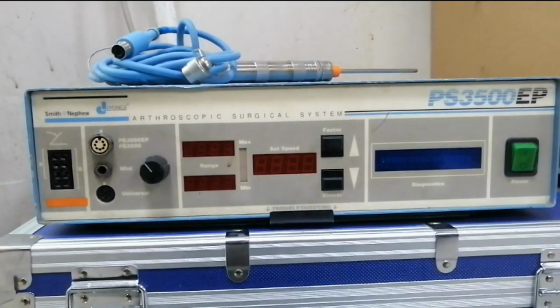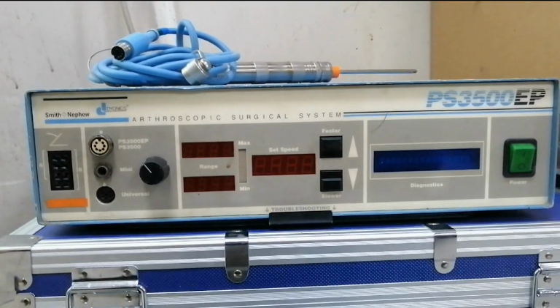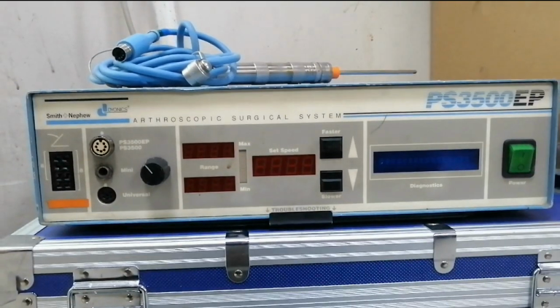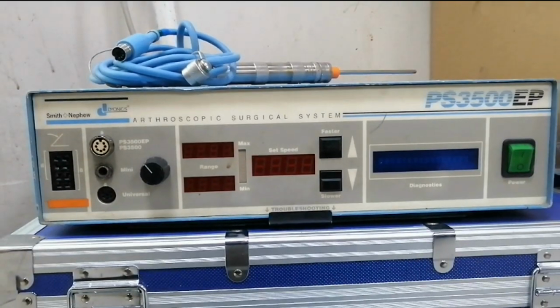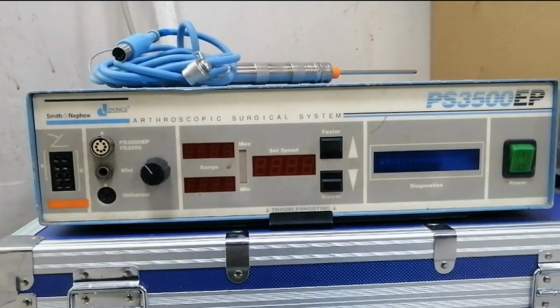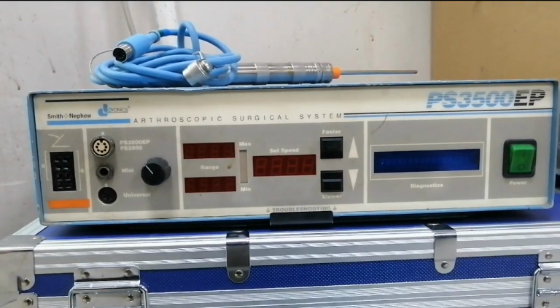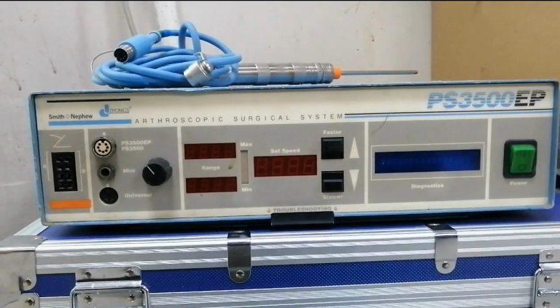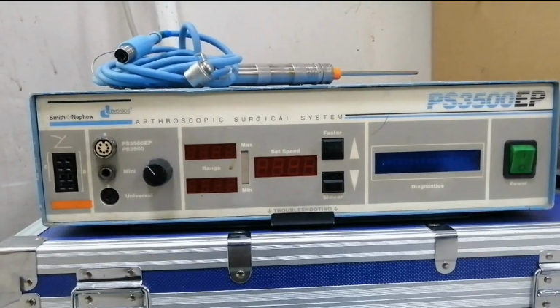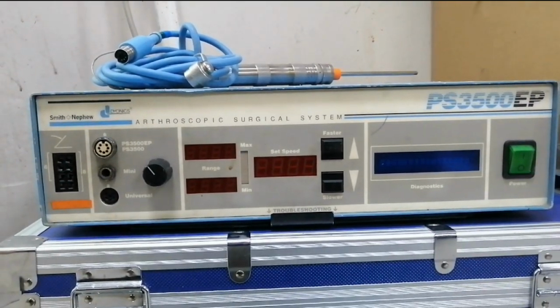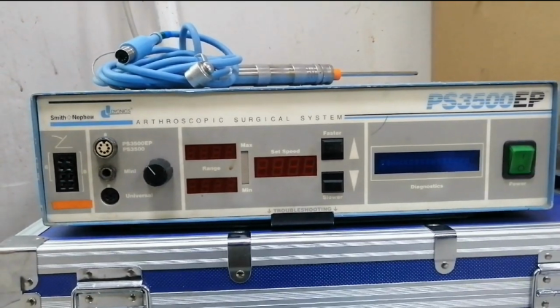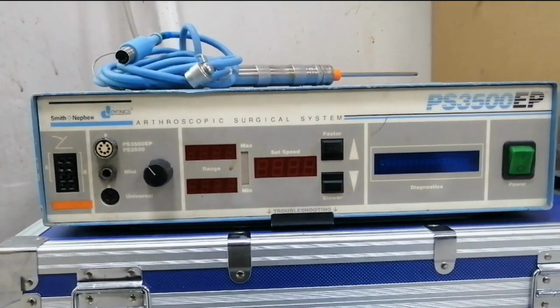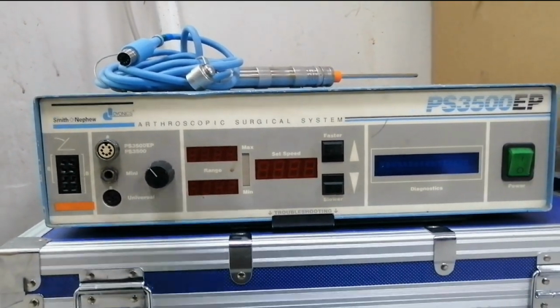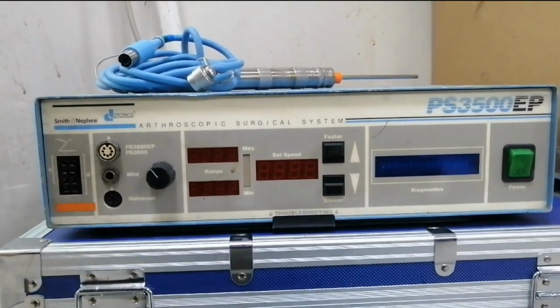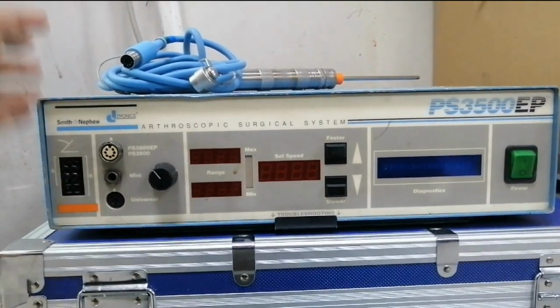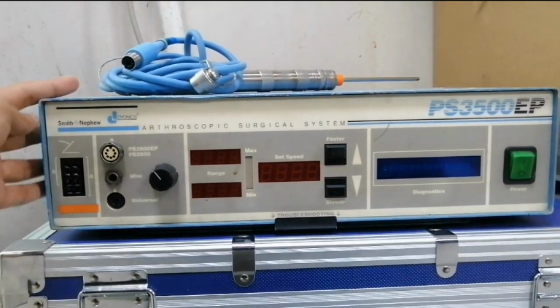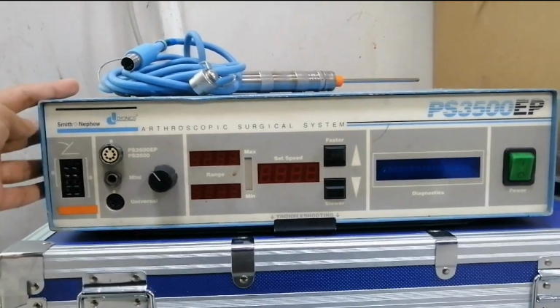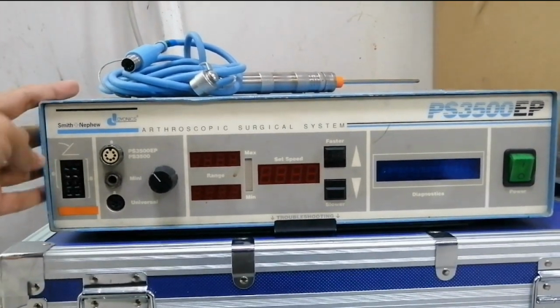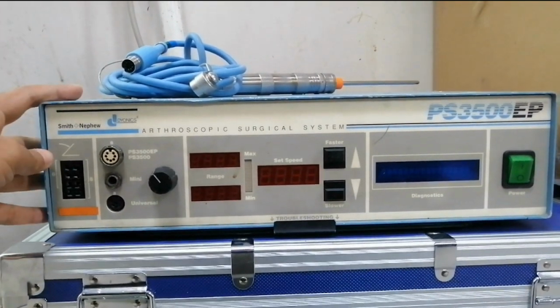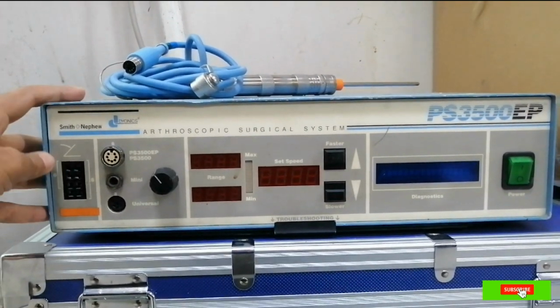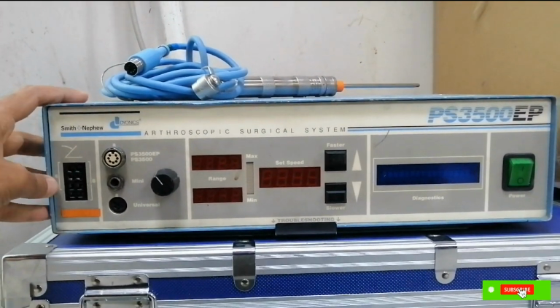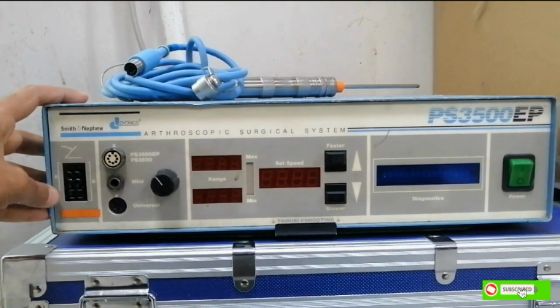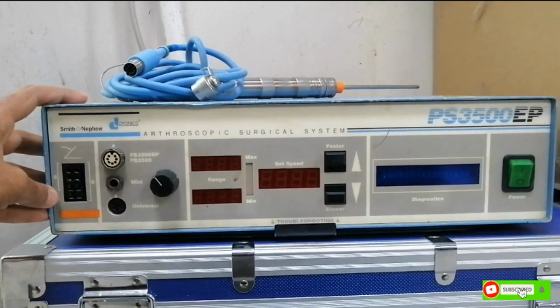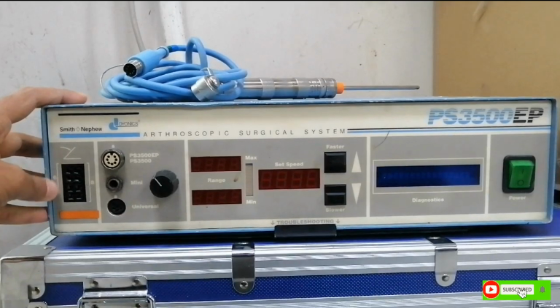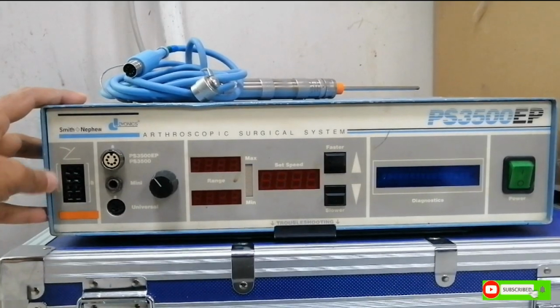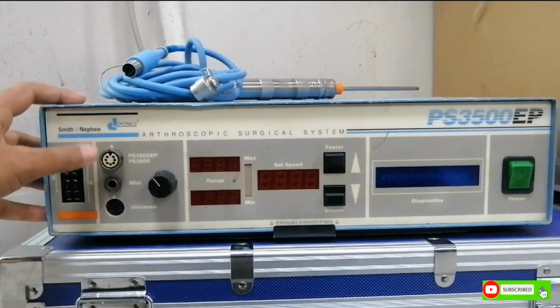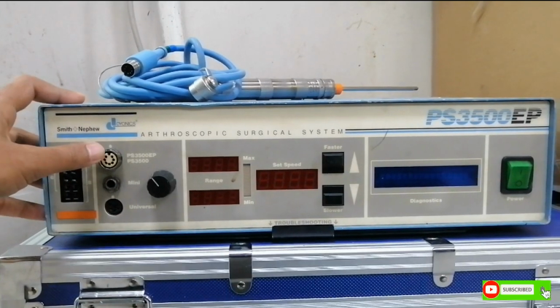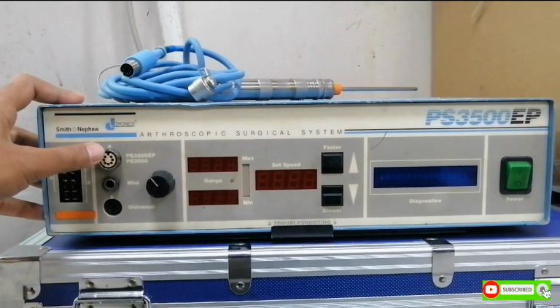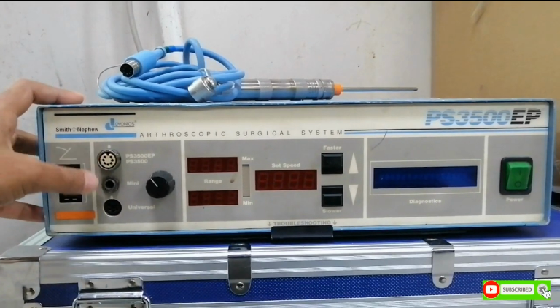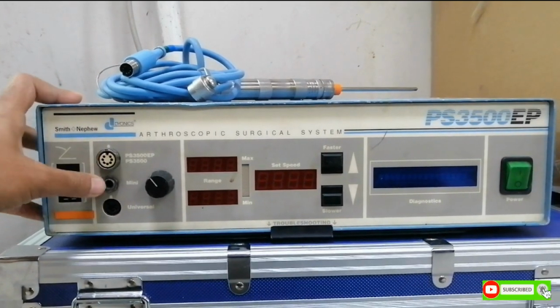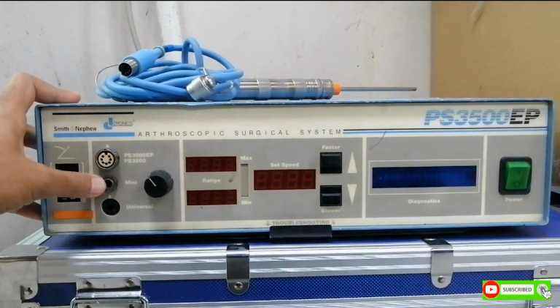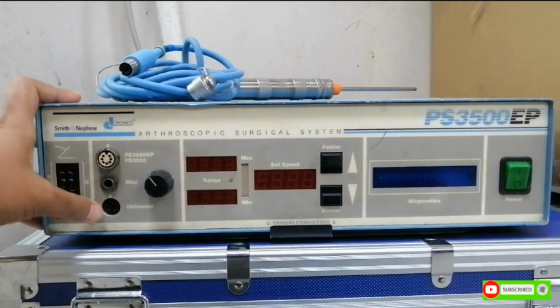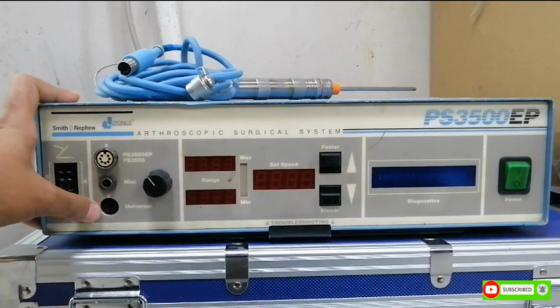So those are all the functions for operating this machine. If you have any questions you can ask me in the comment section. Thank you.